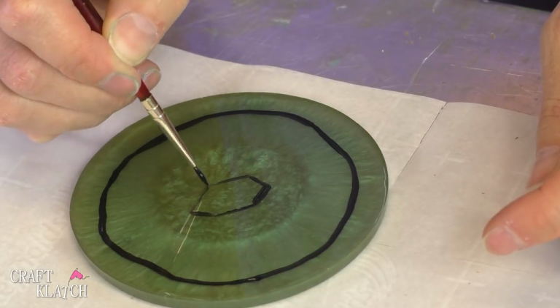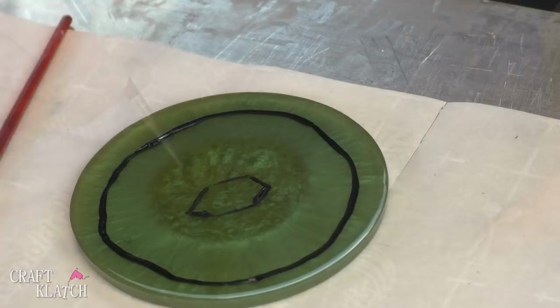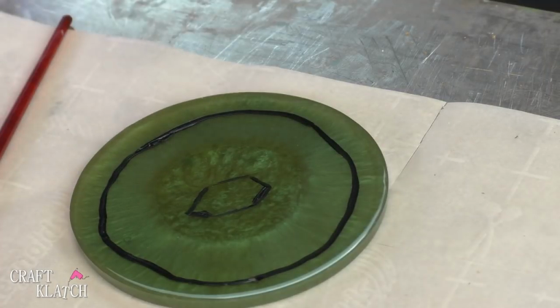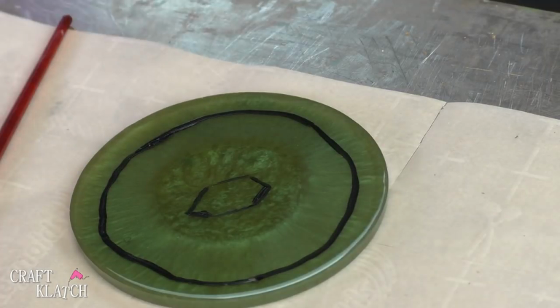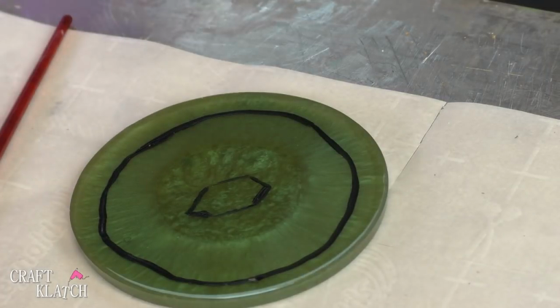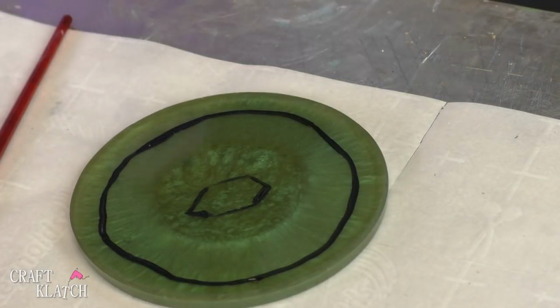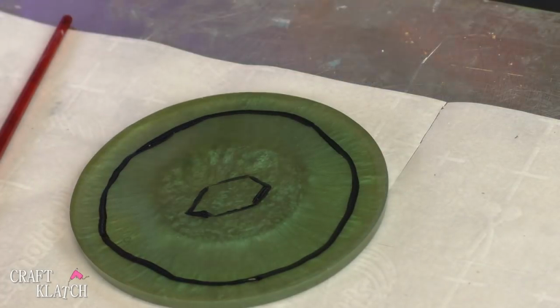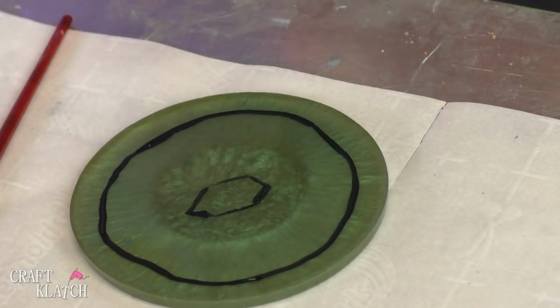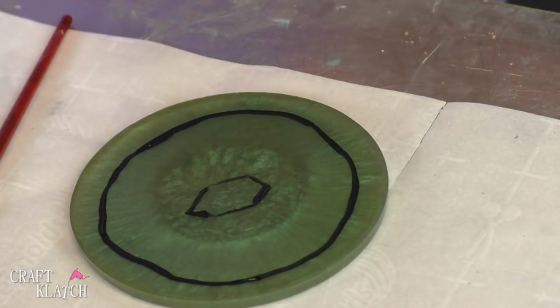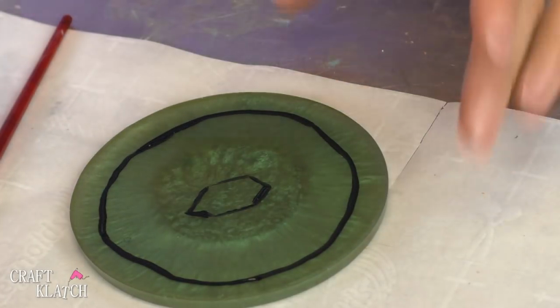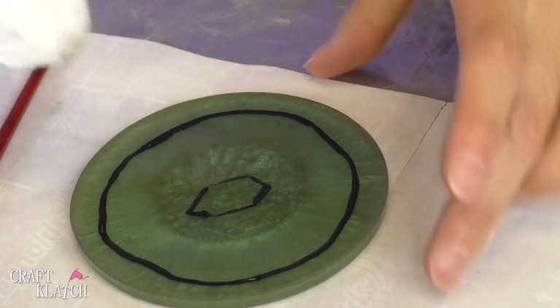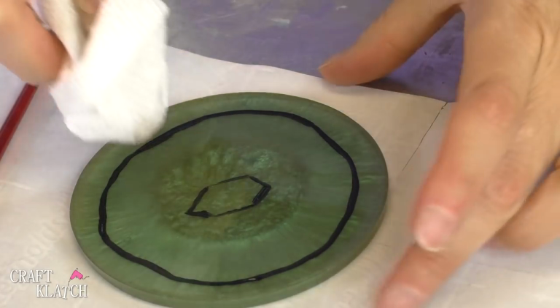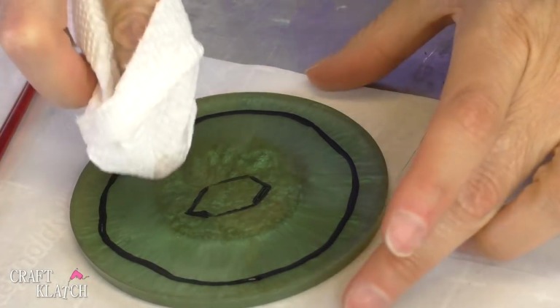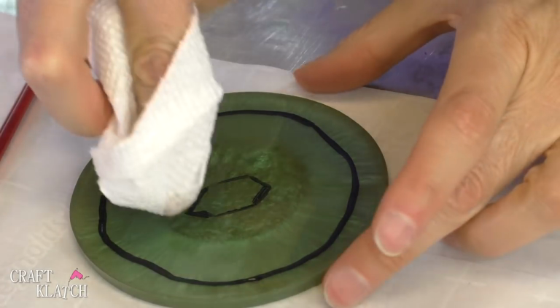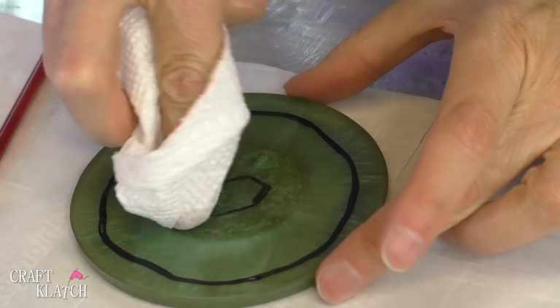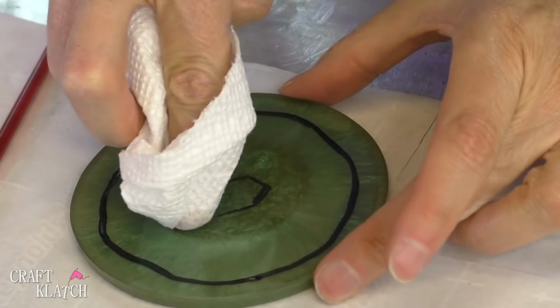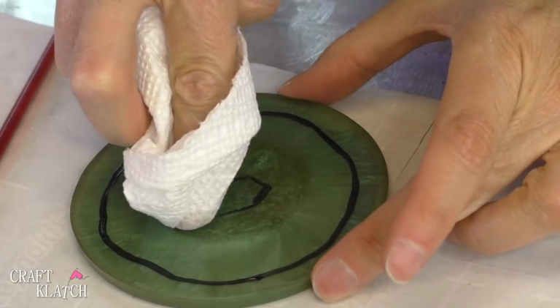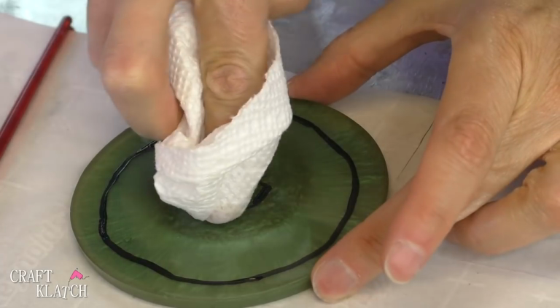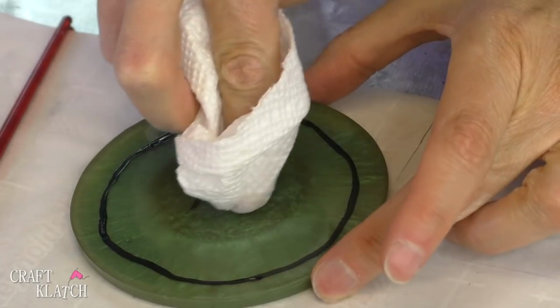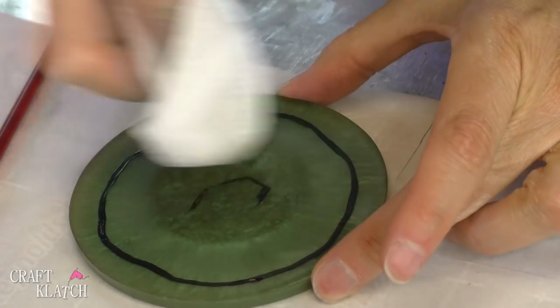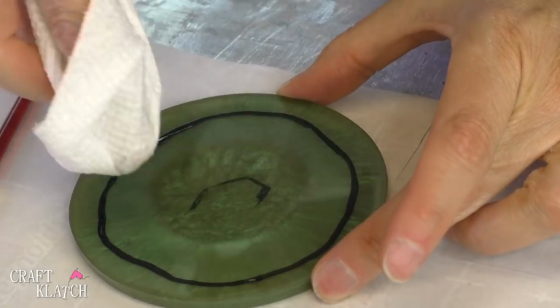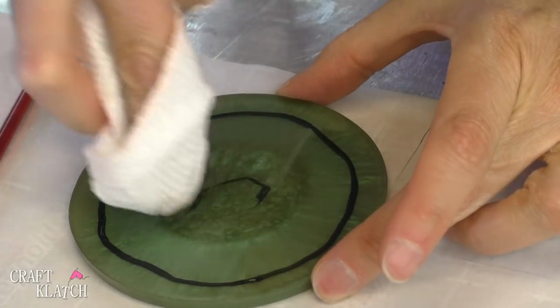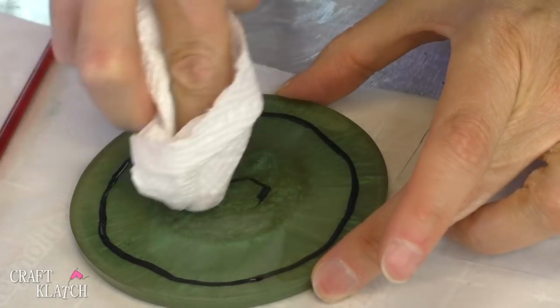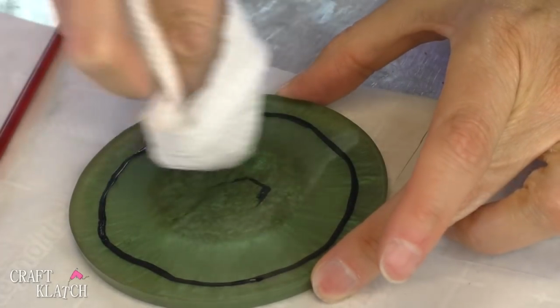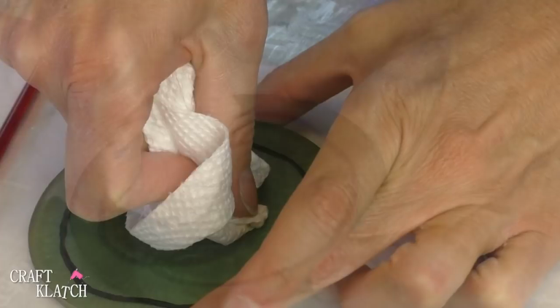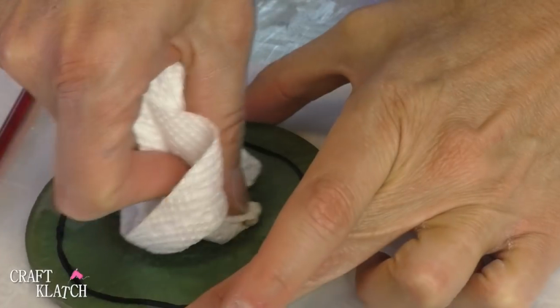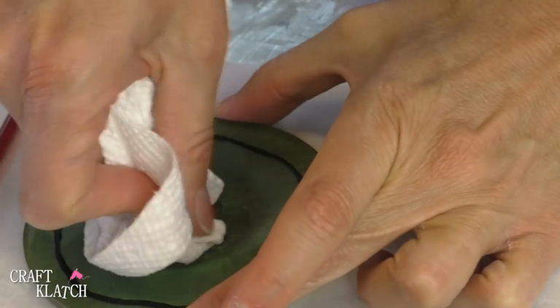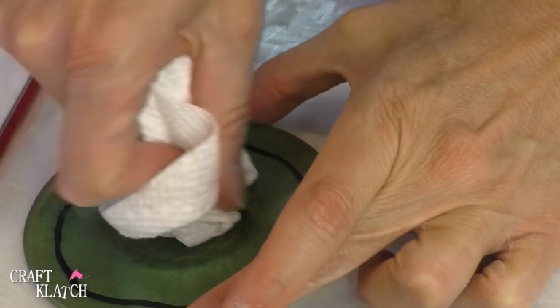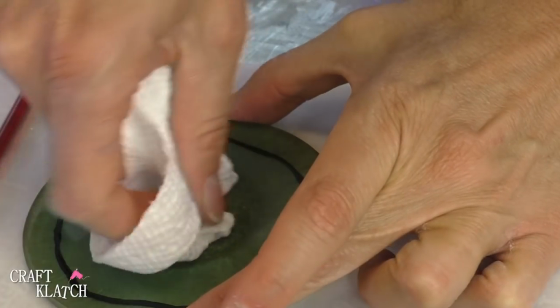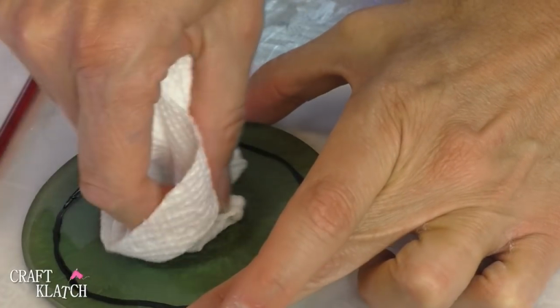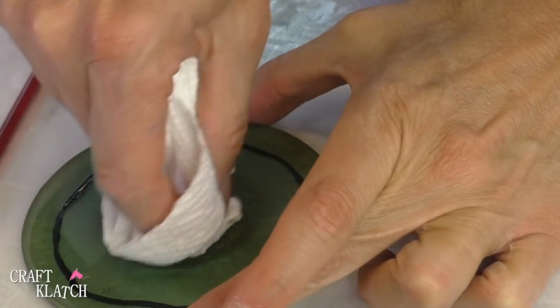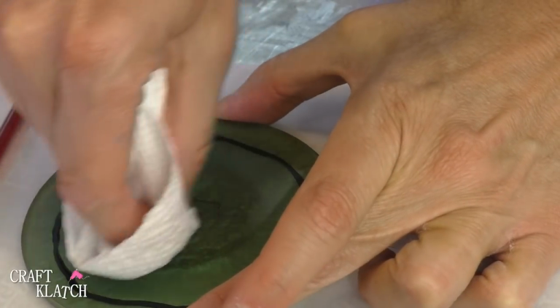And if you screw up, just take a wet paper towel and wipe it right off.